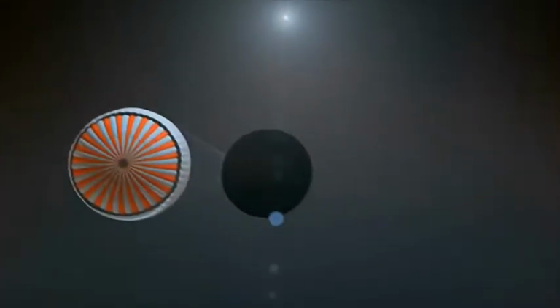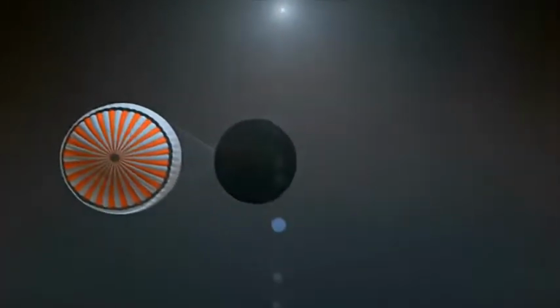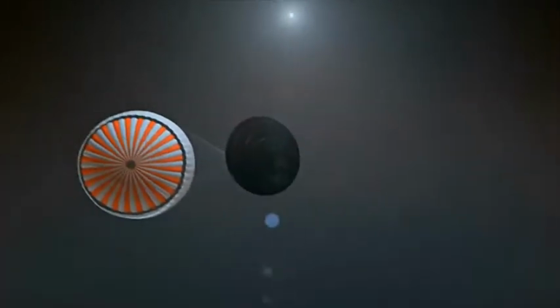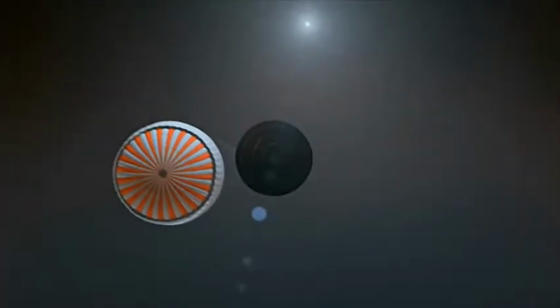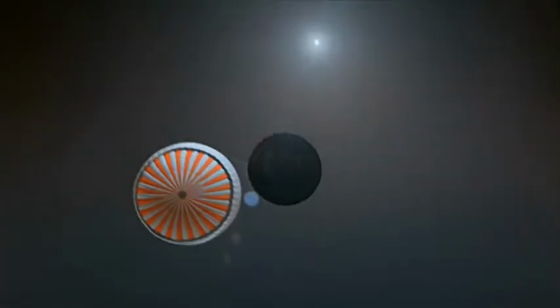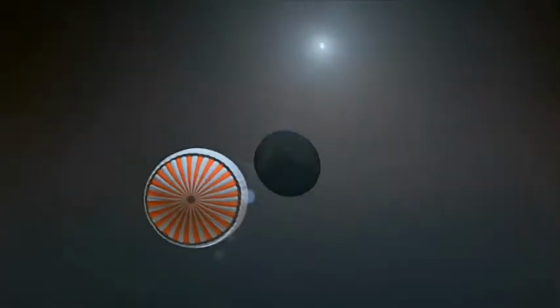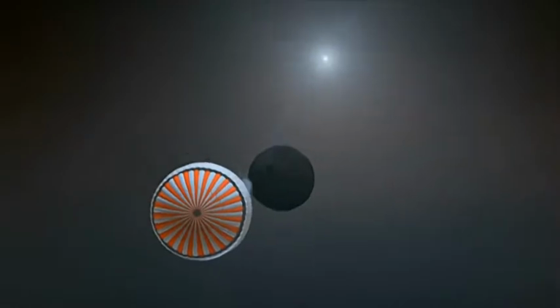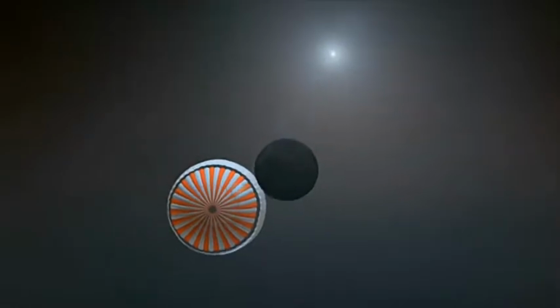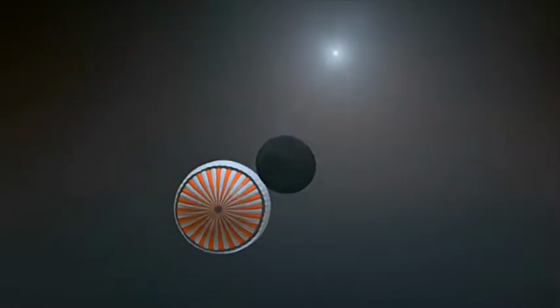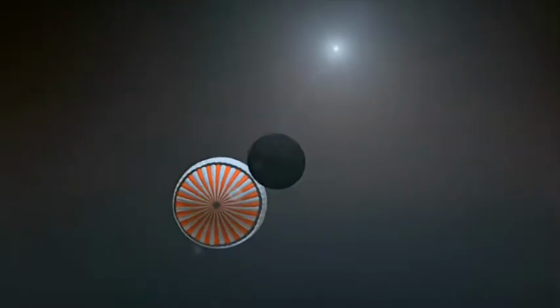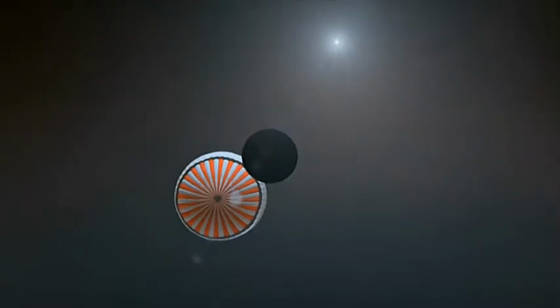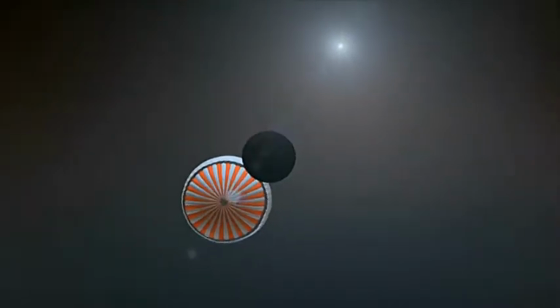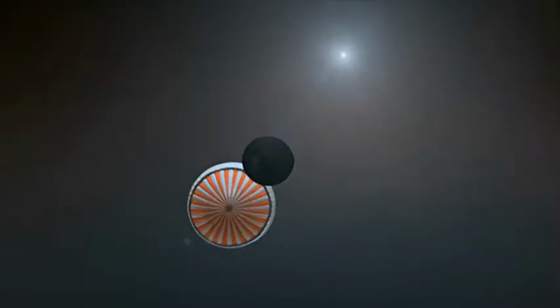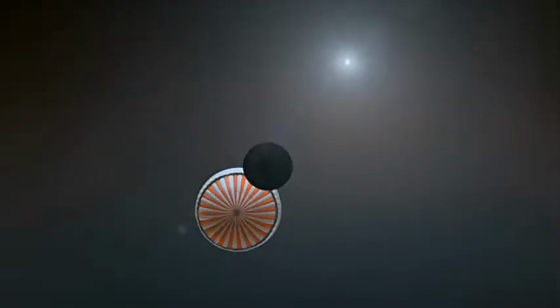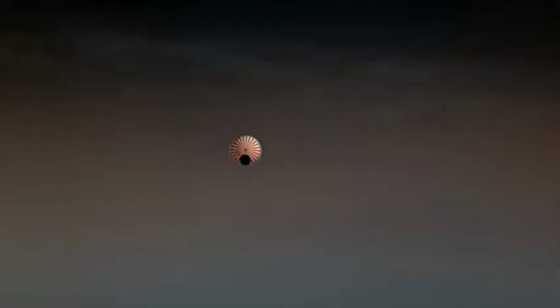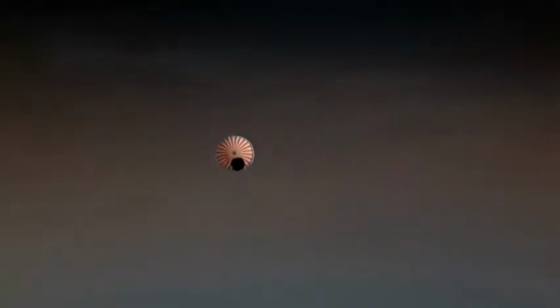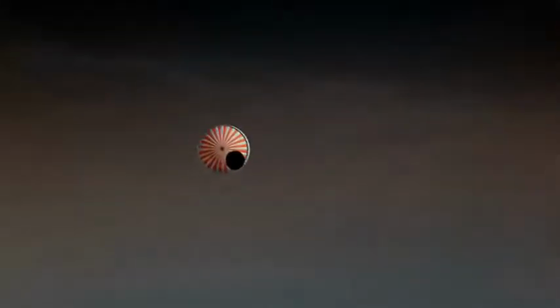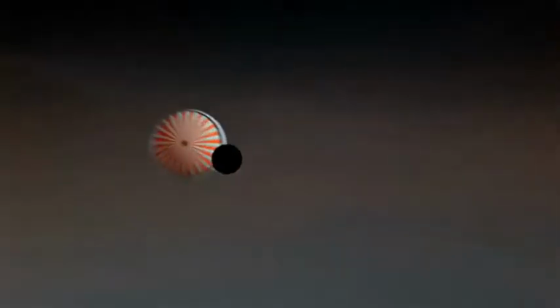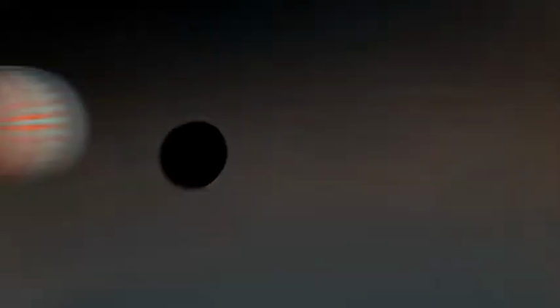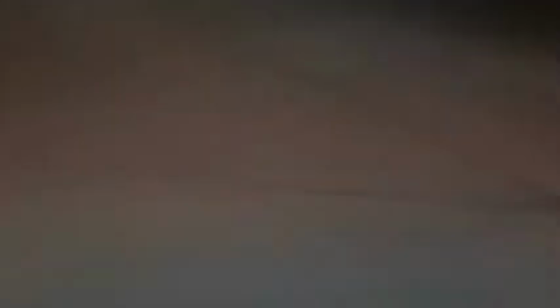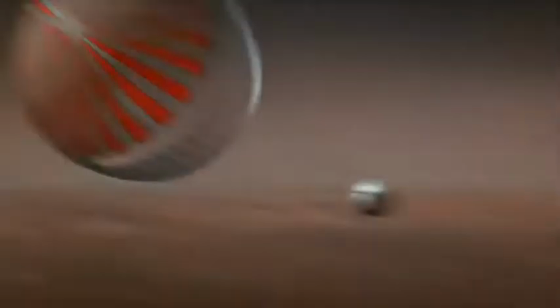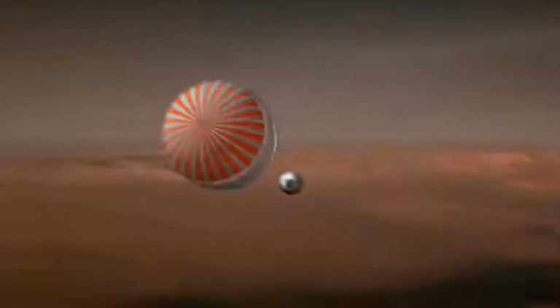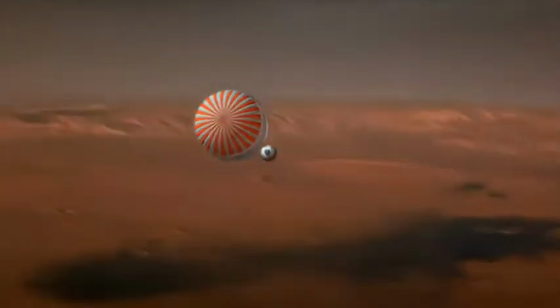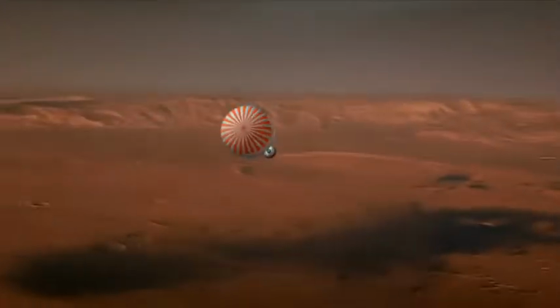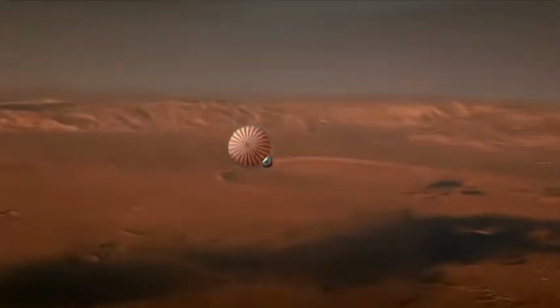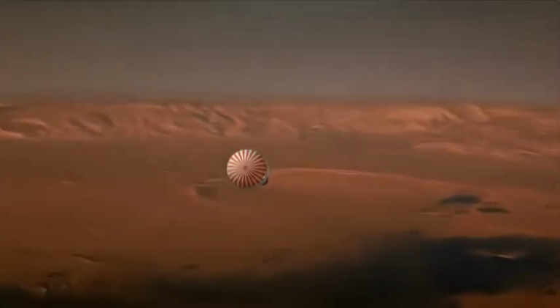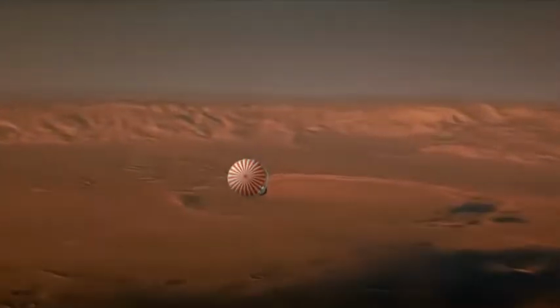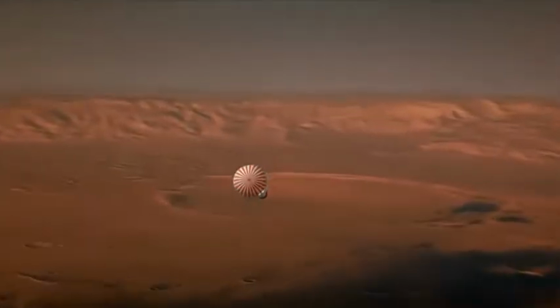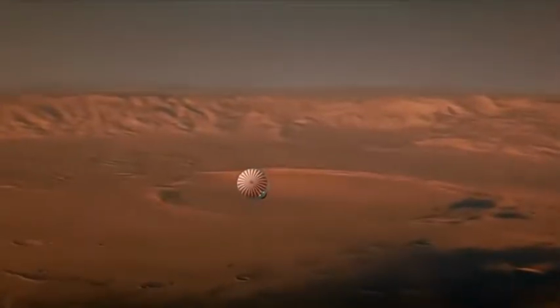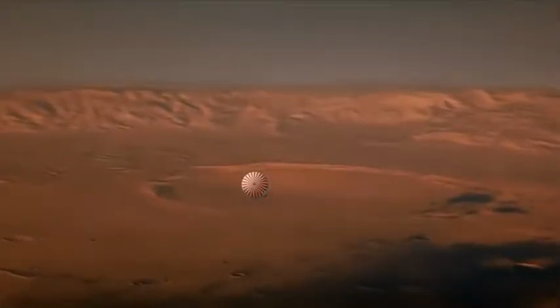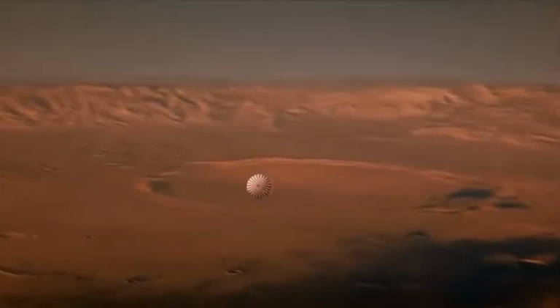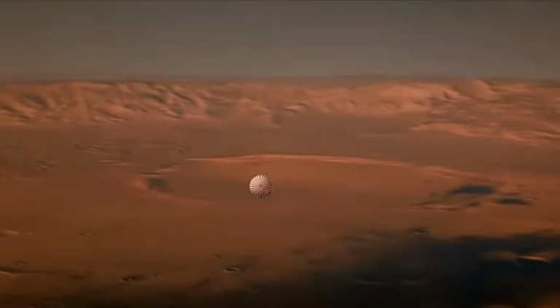We are waiting for confirmation the parachute has deployed. Parachute has been detected.